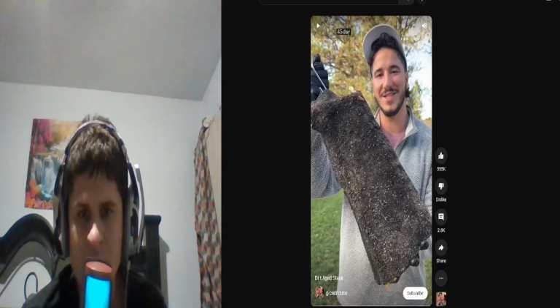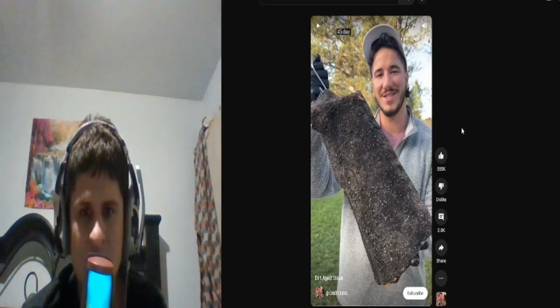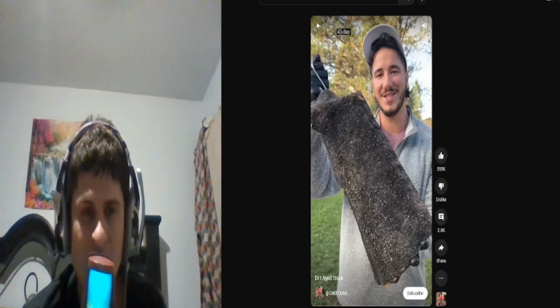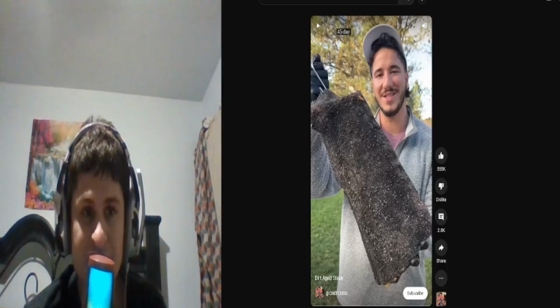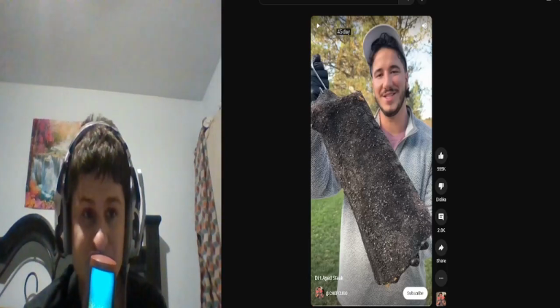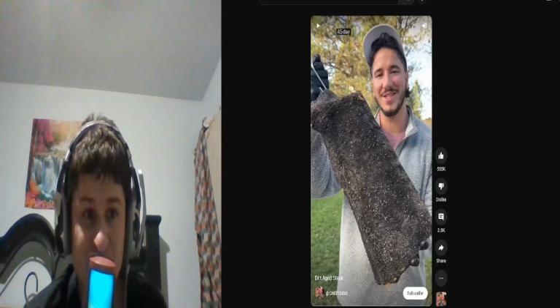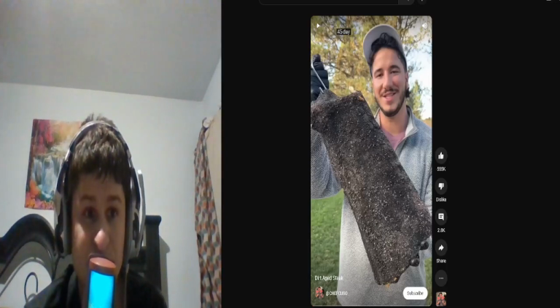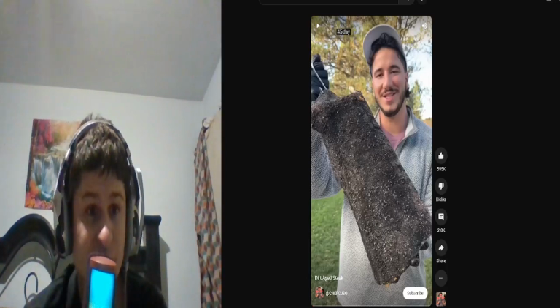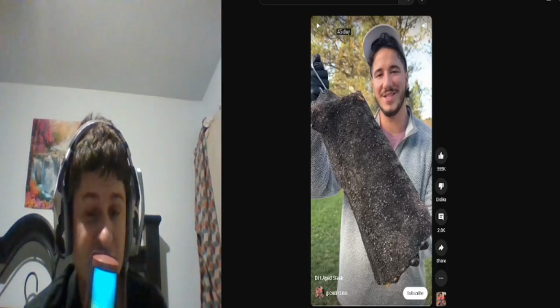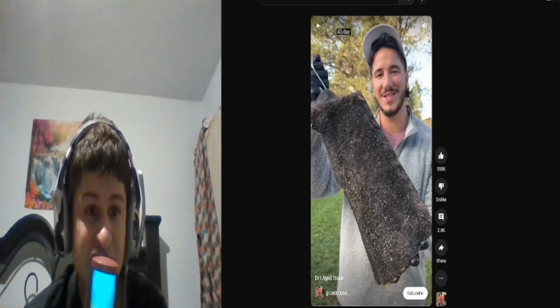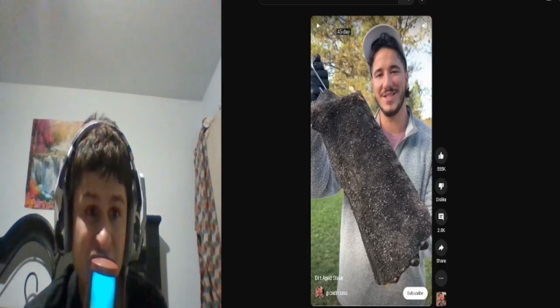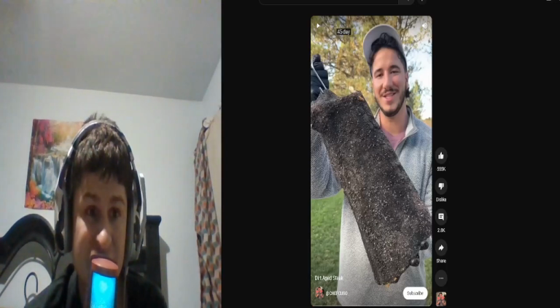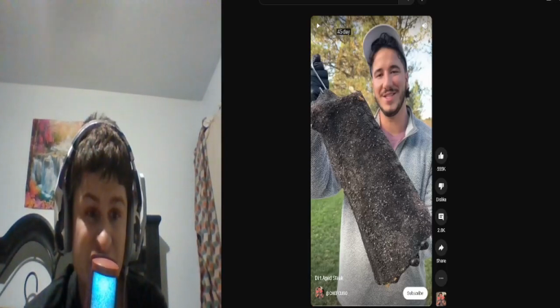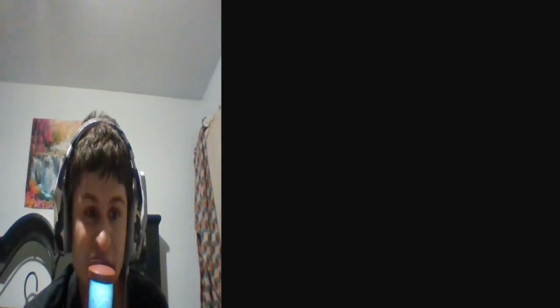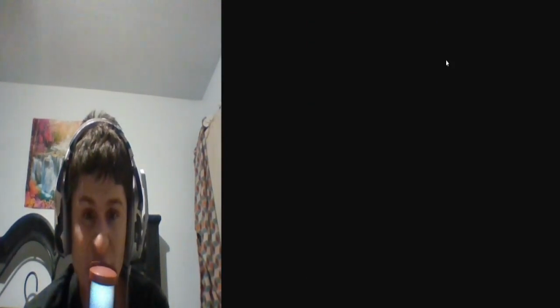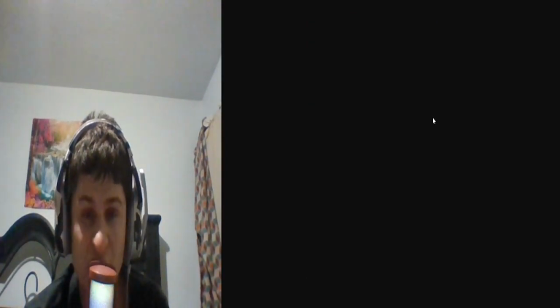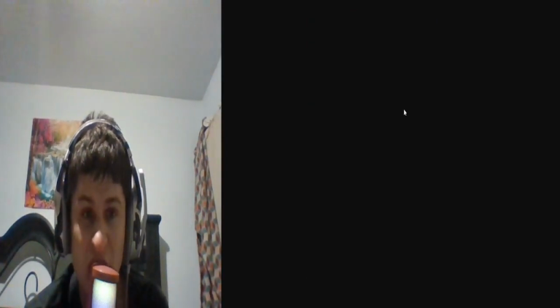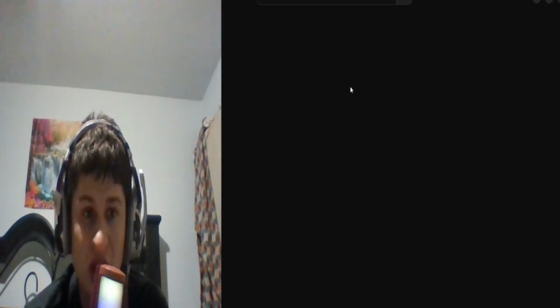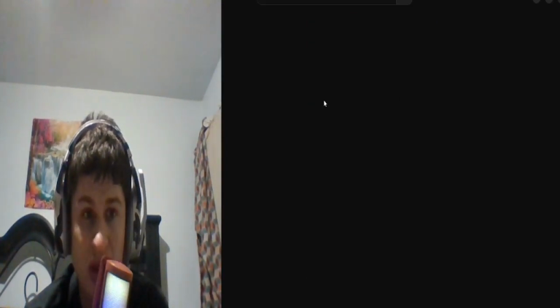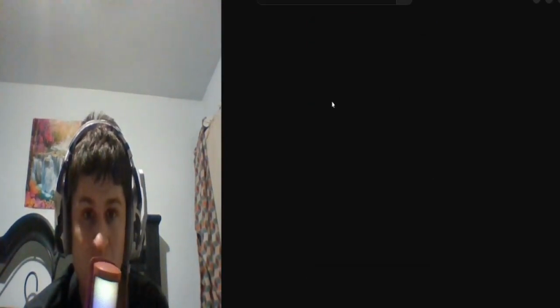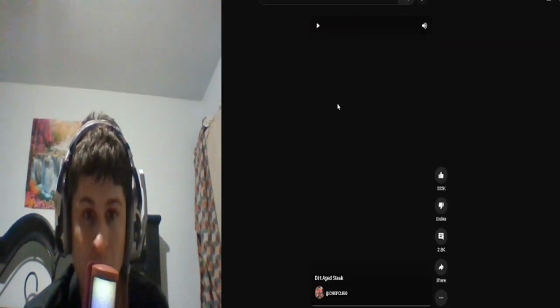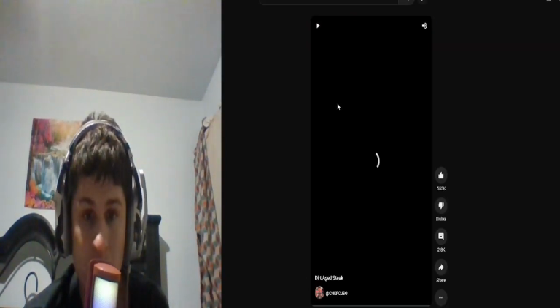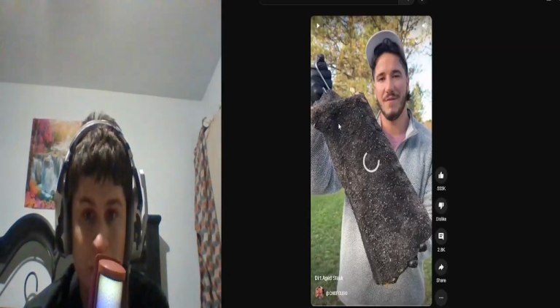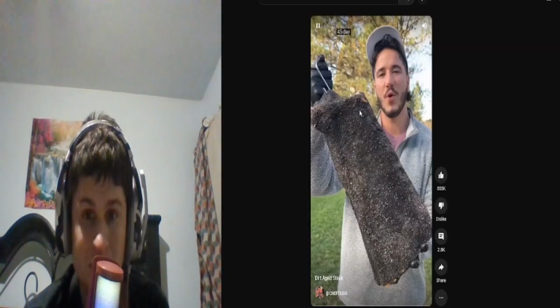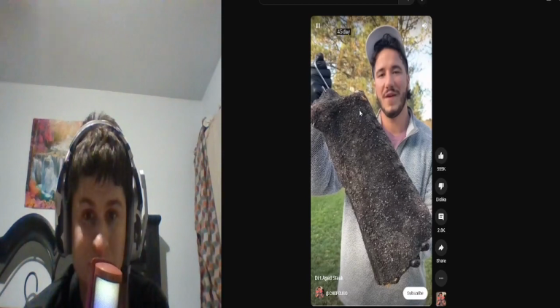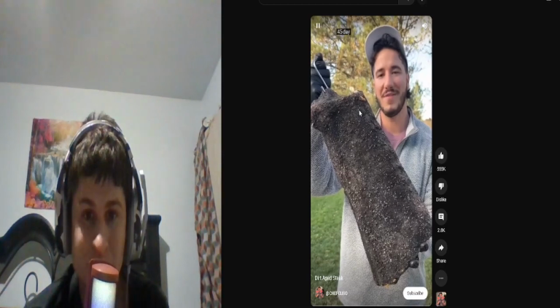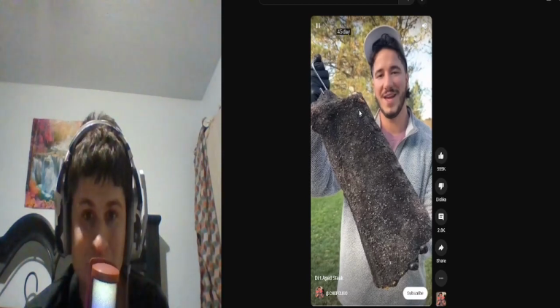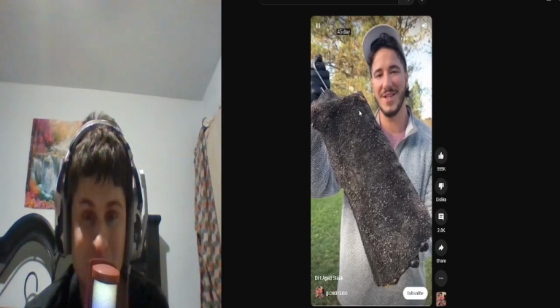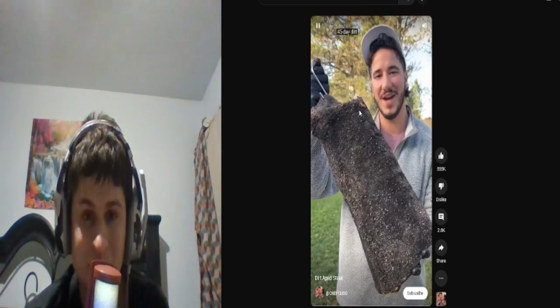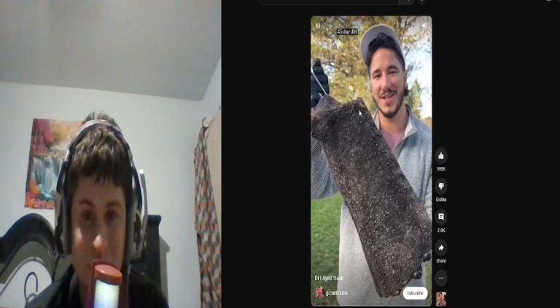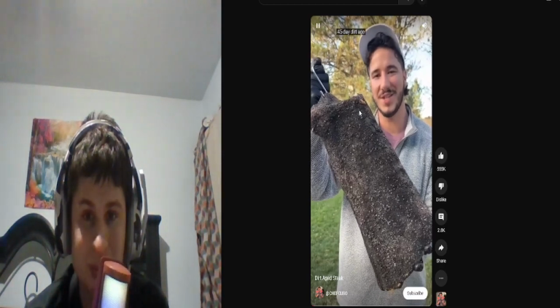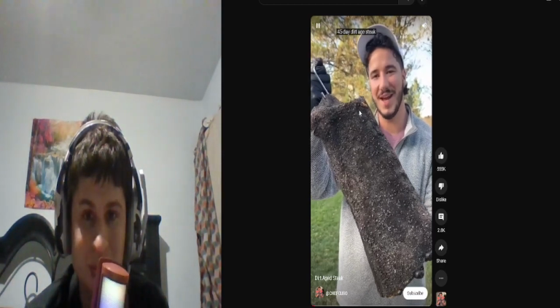All right, this one's called dirt aged steak. Let's check it out. 45-day dirt aged steak.